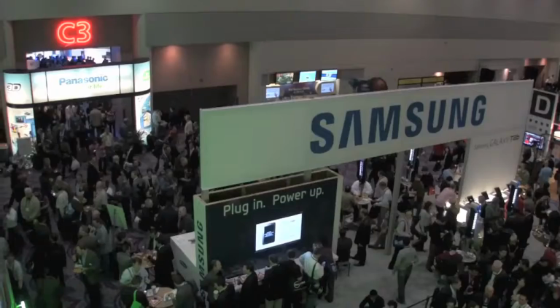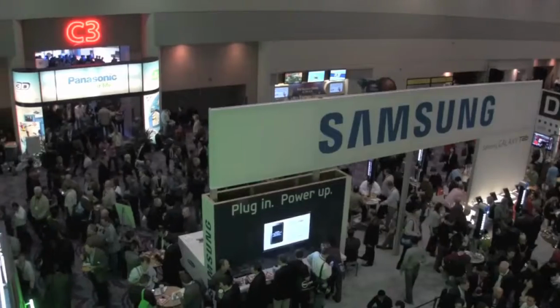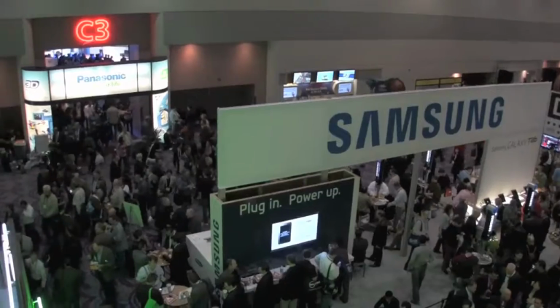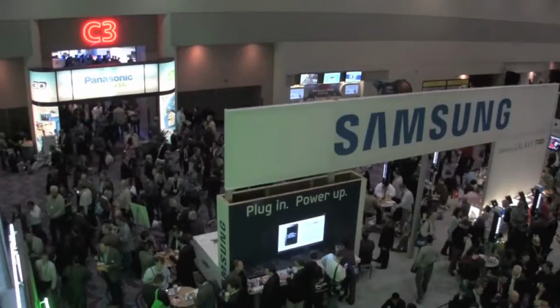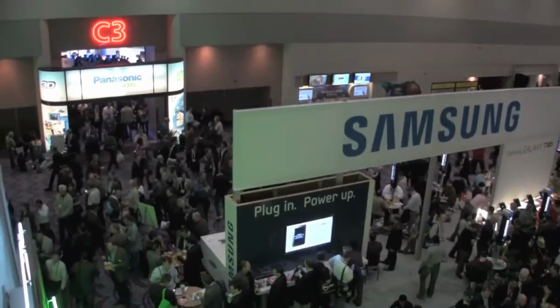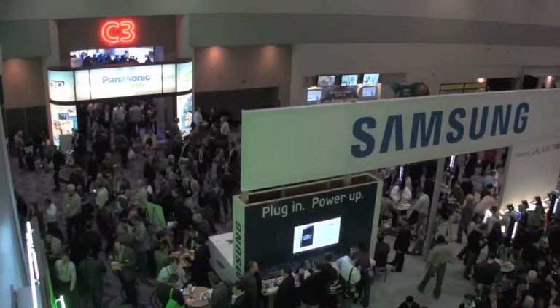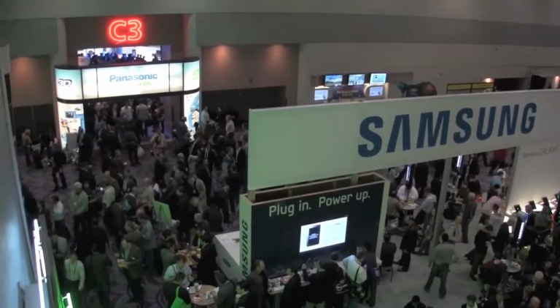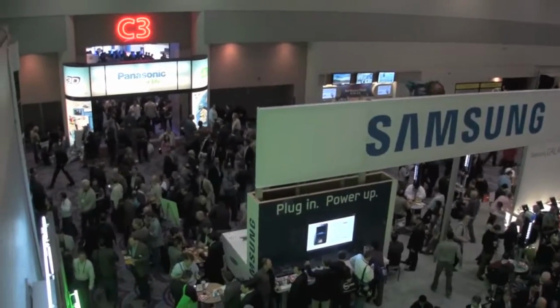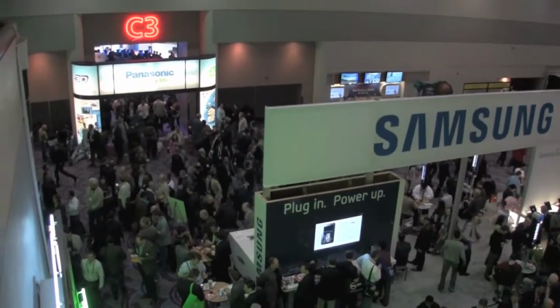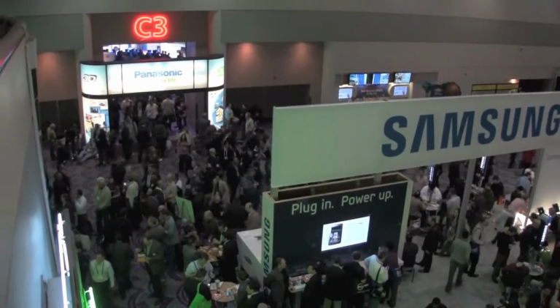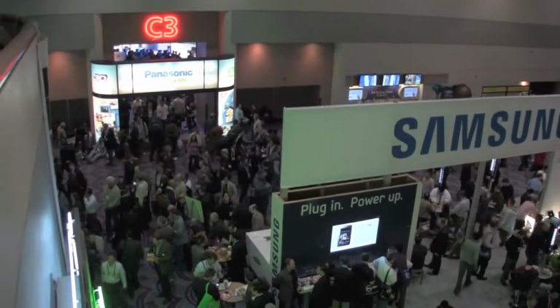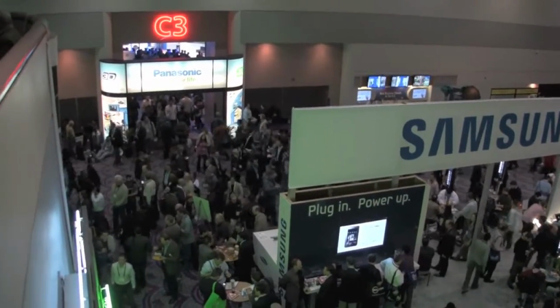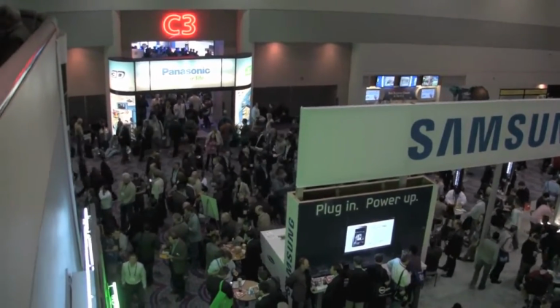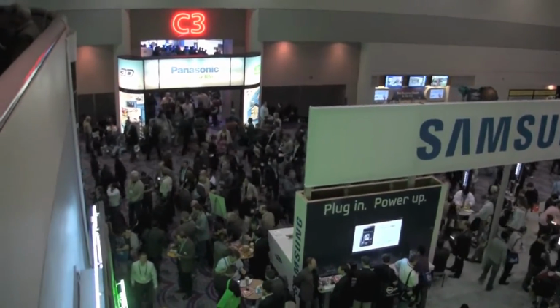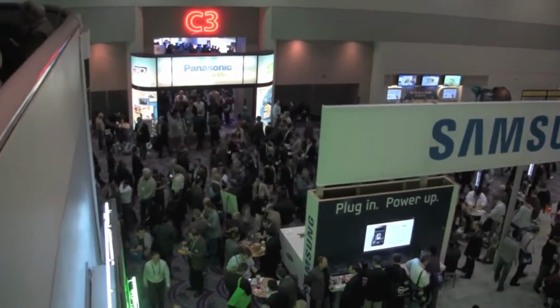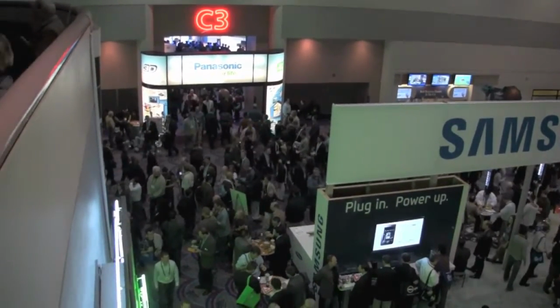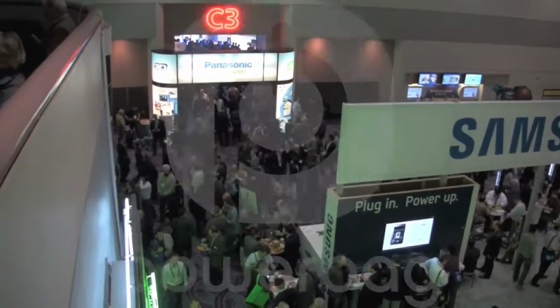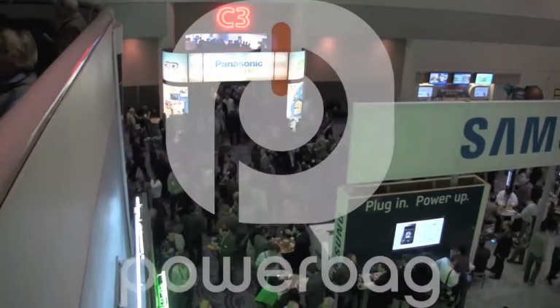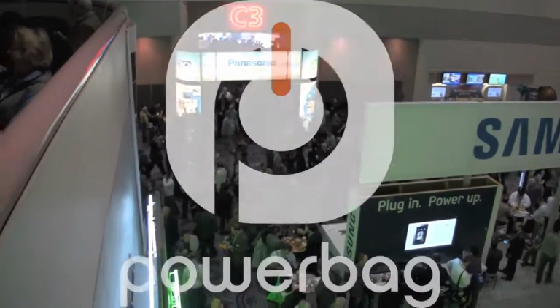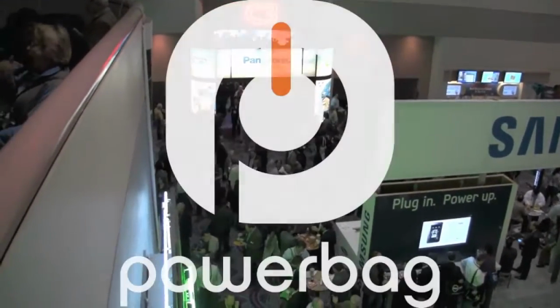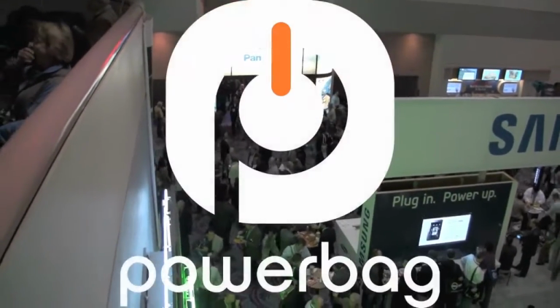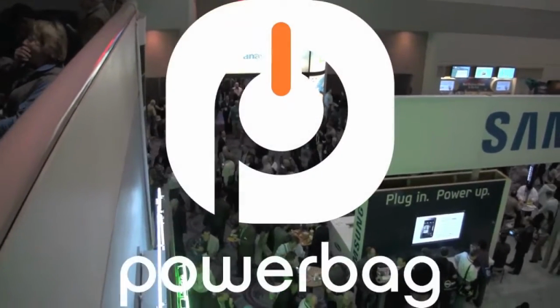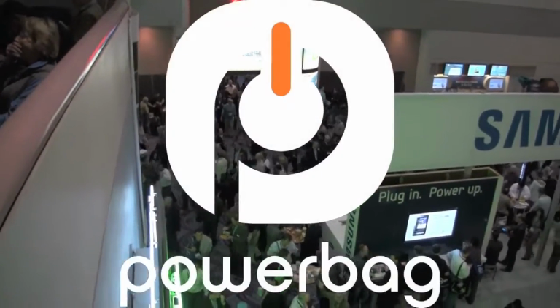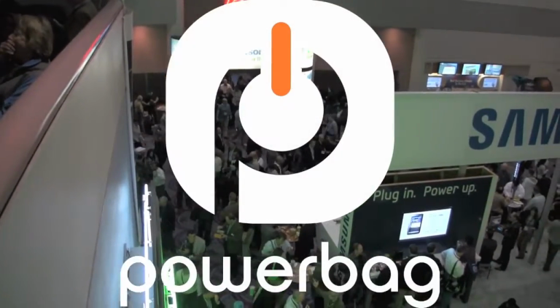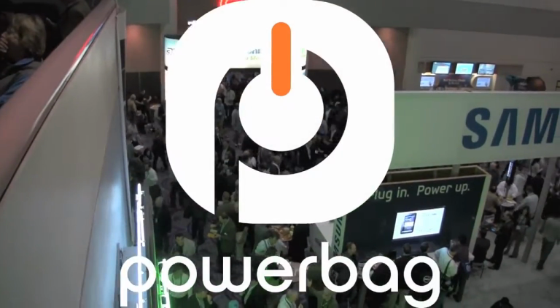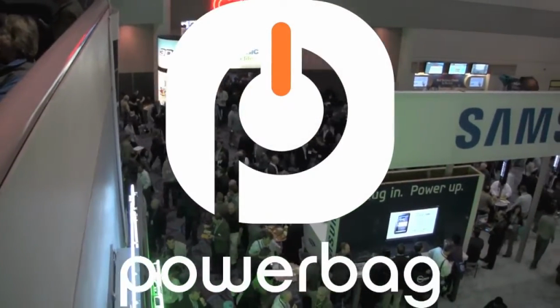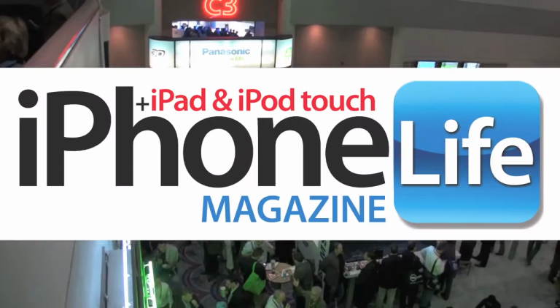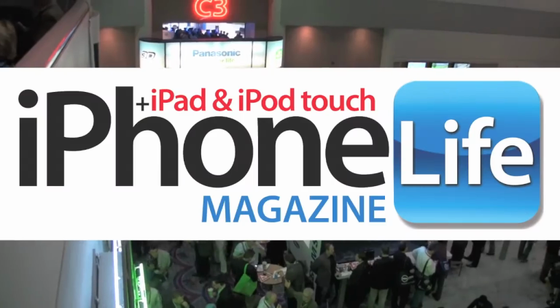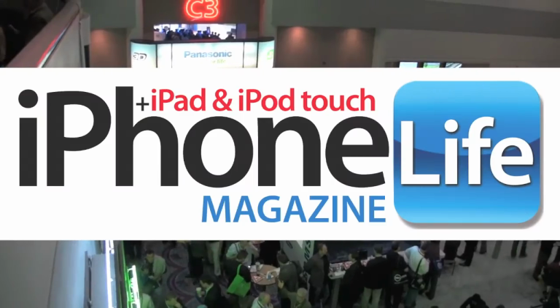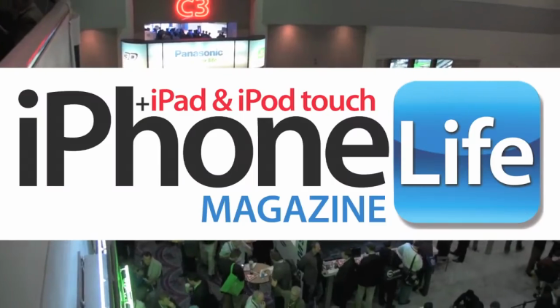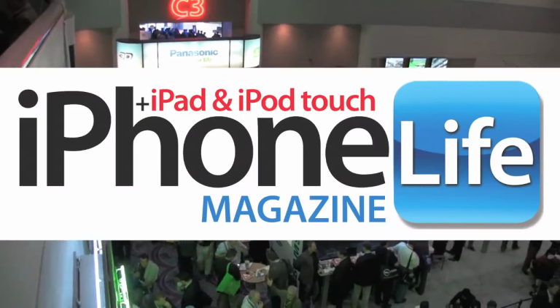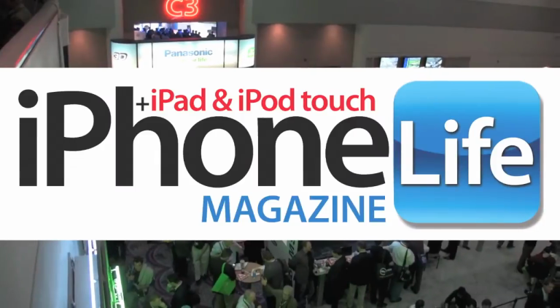Live coverage of CES has been made available thanks to our sponsors, PowerBag and iPhone Life Magazine.